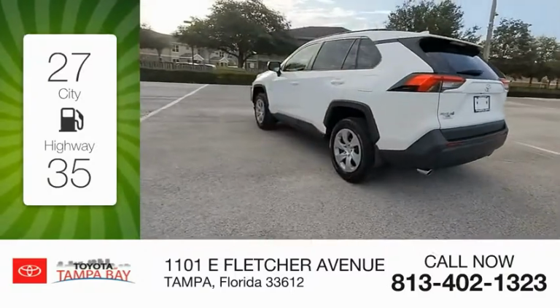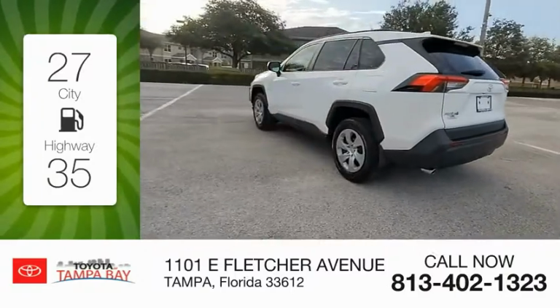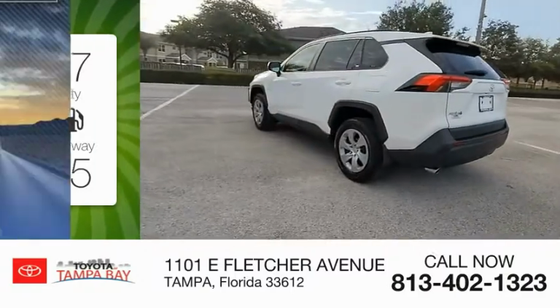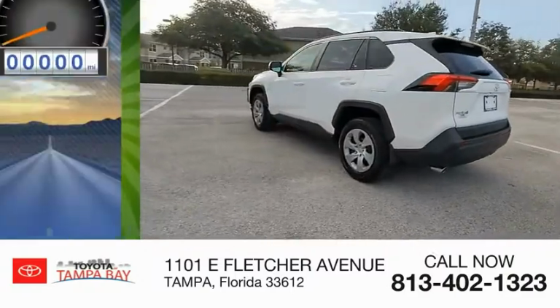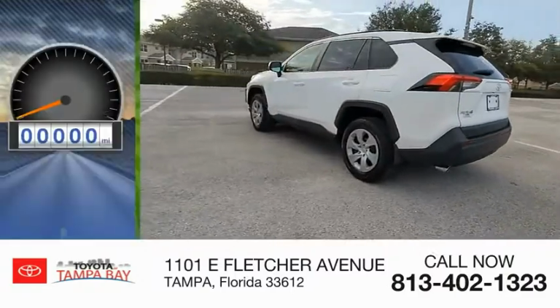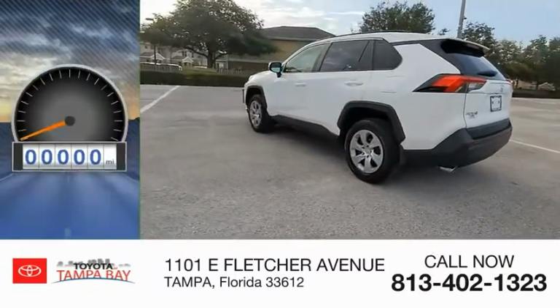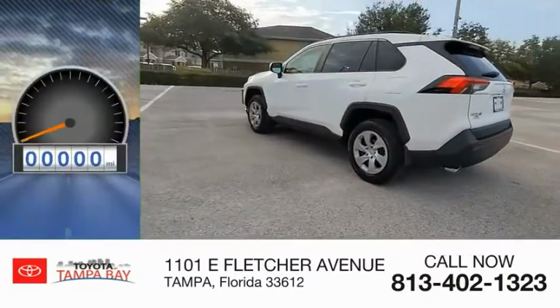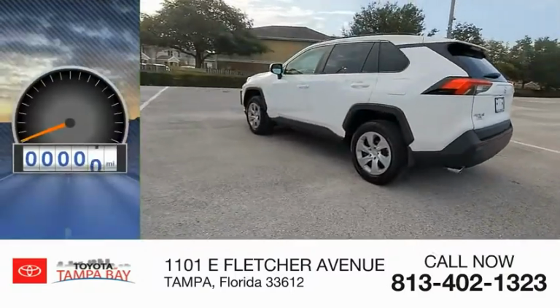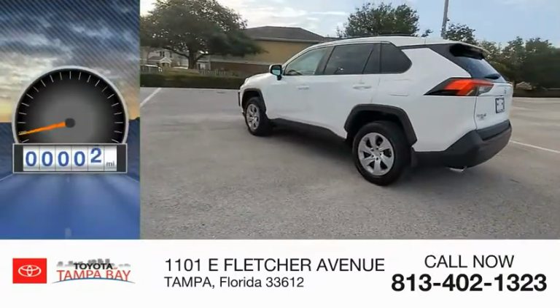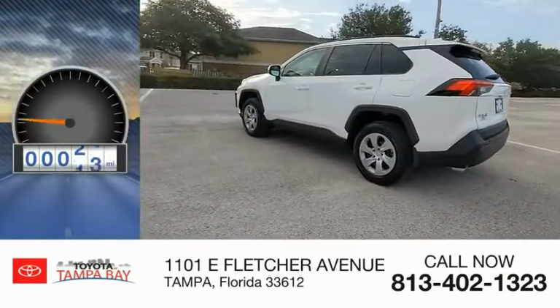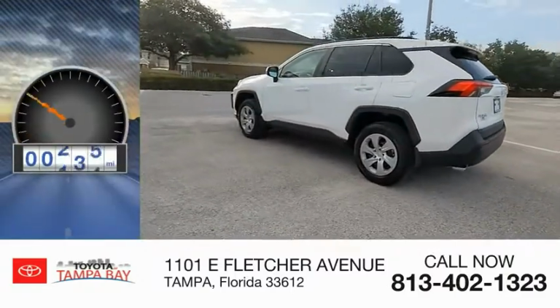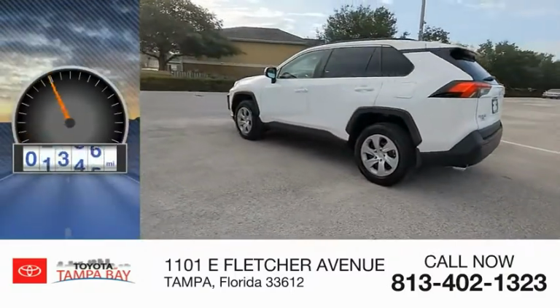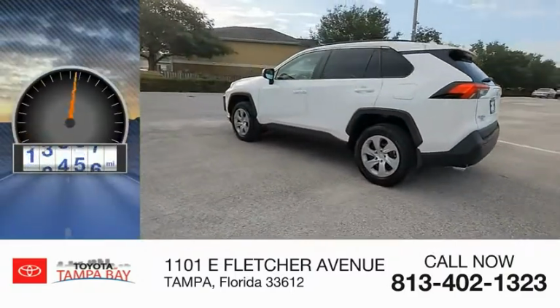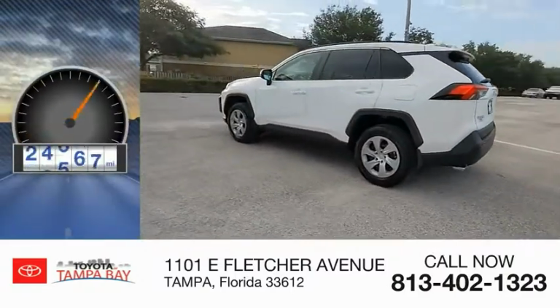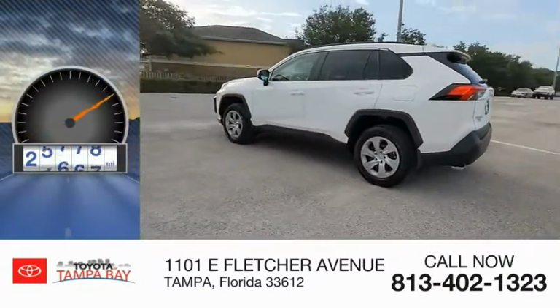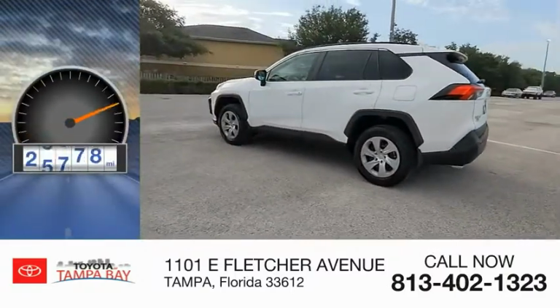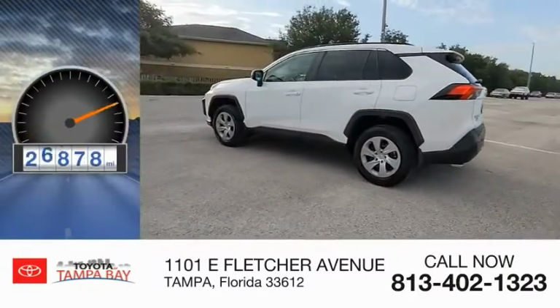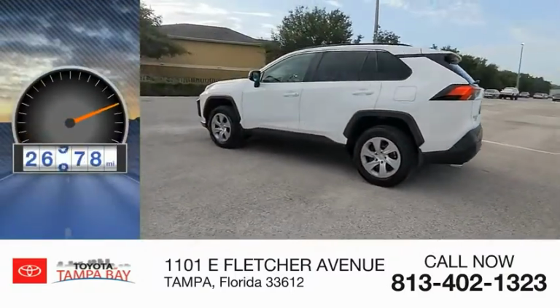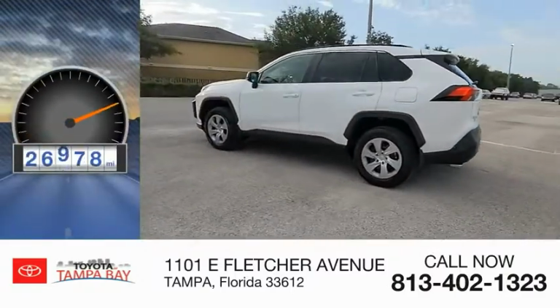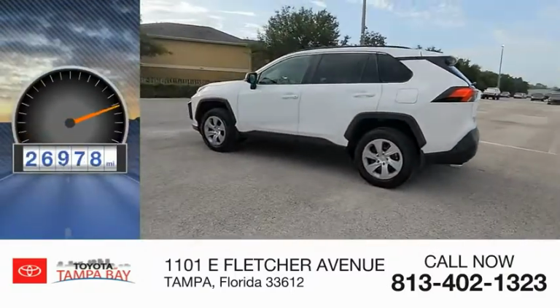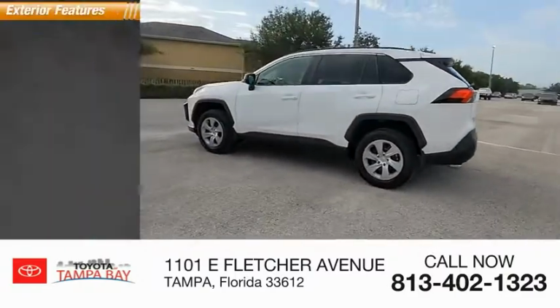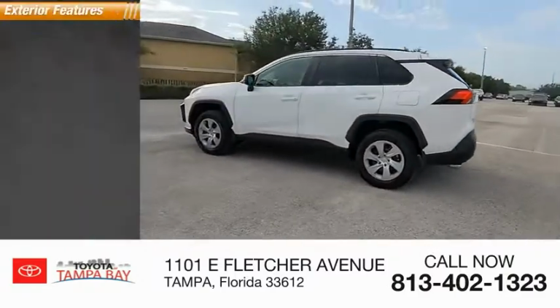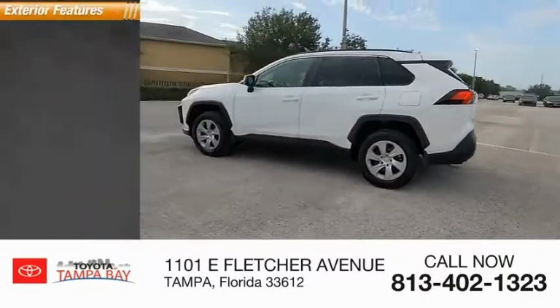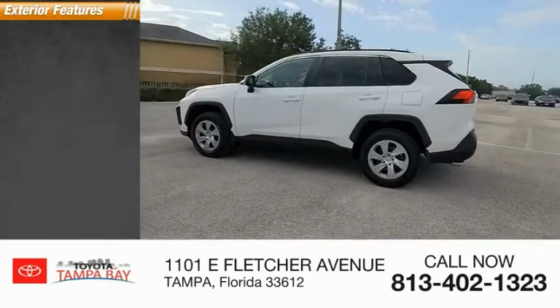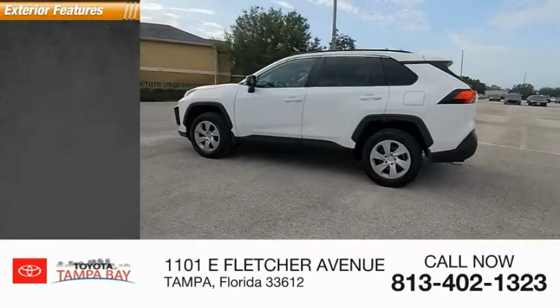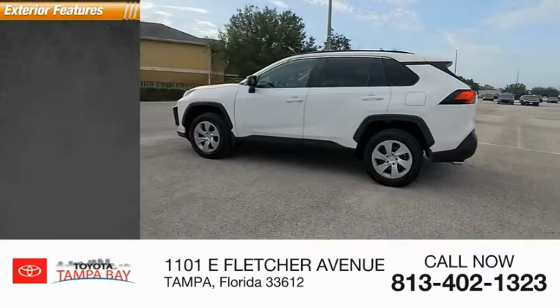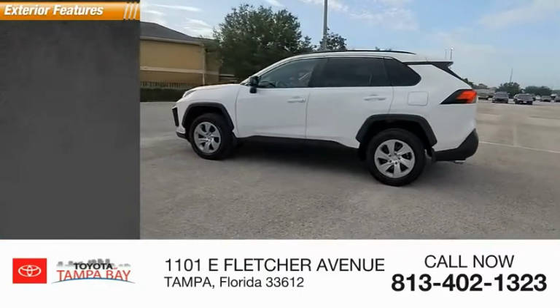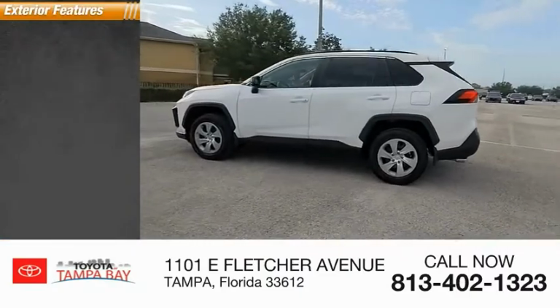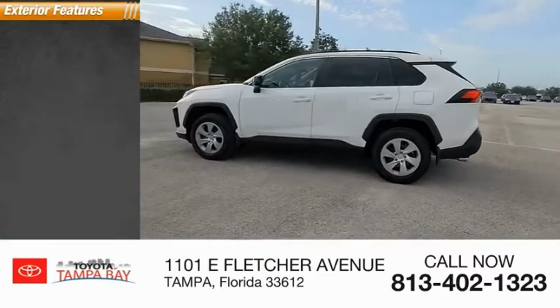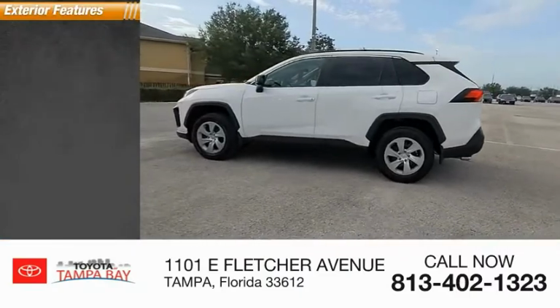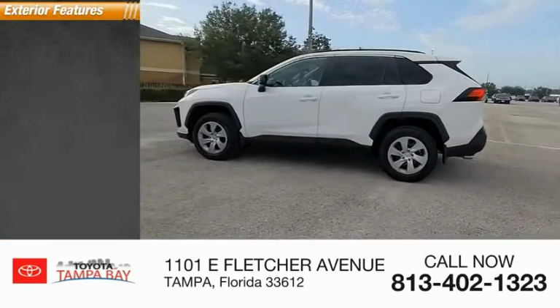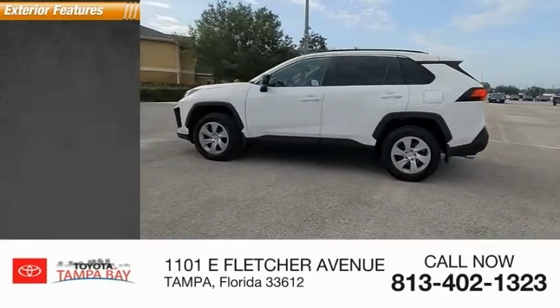Great fuel efficiency saves you money by requiring fewer trips to the gas station. This vehicle has less than 30,000 miles. Here are some of this vehicle's great options.